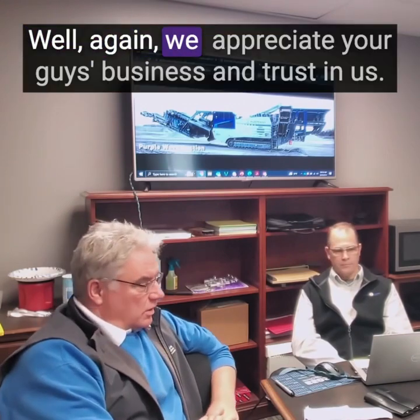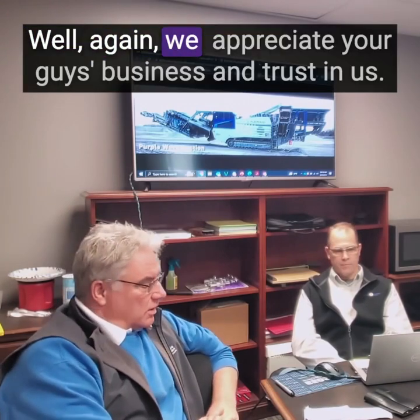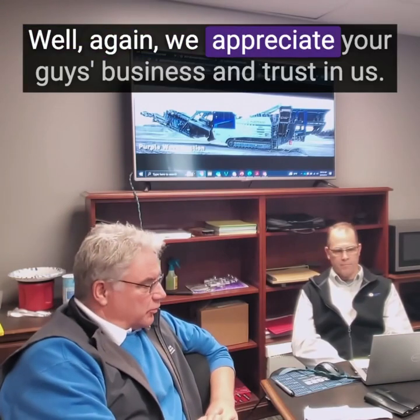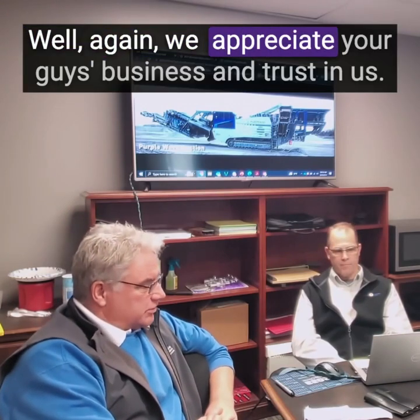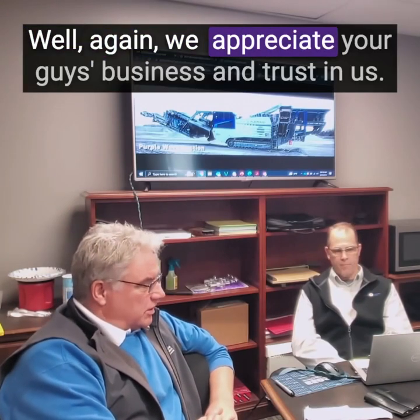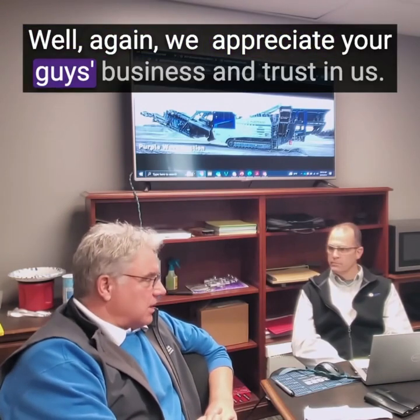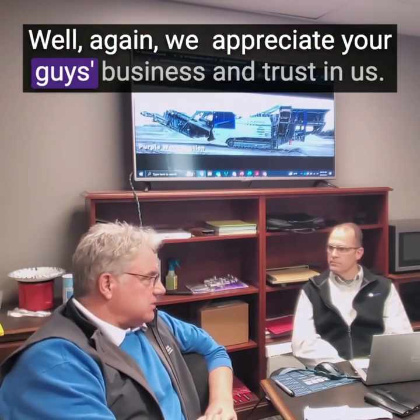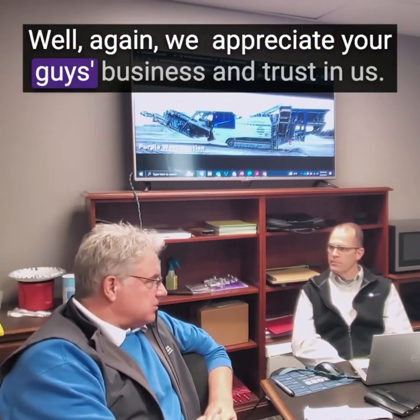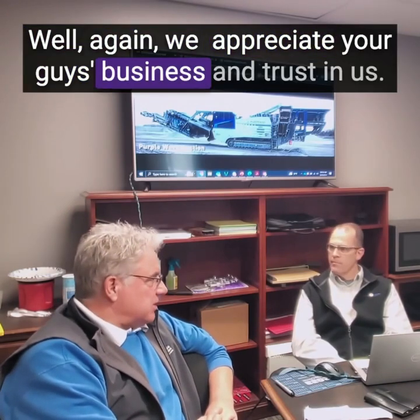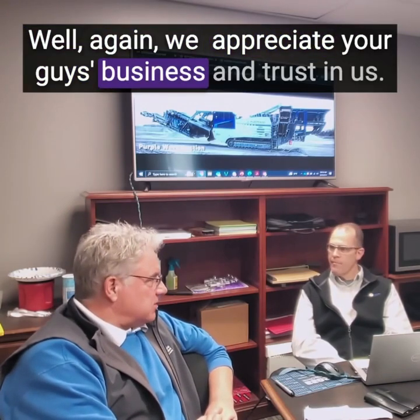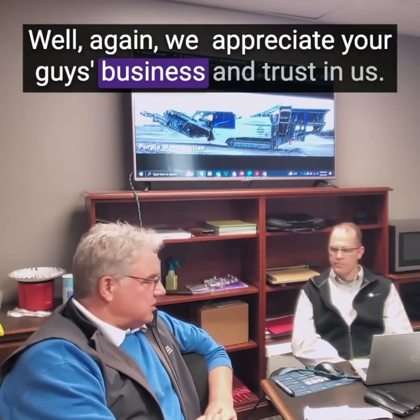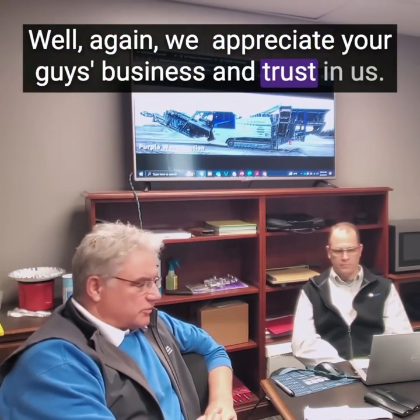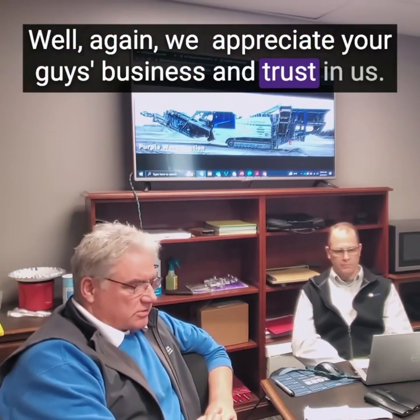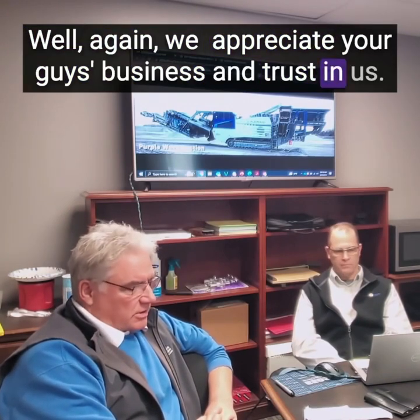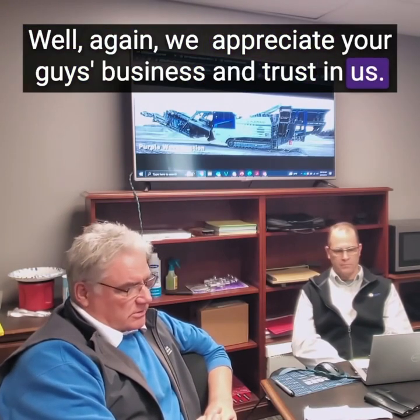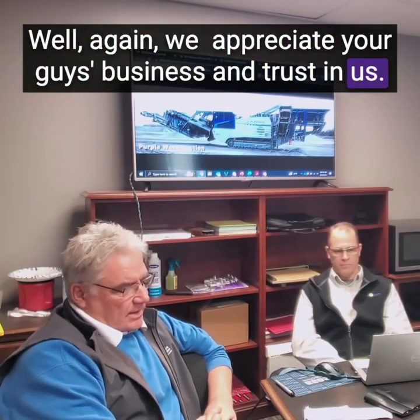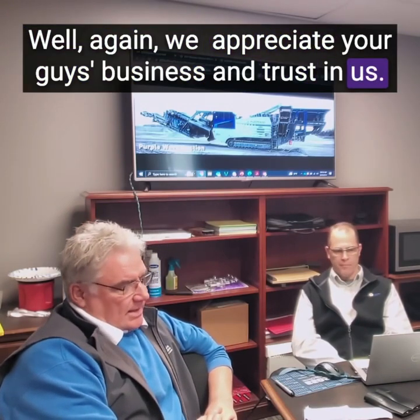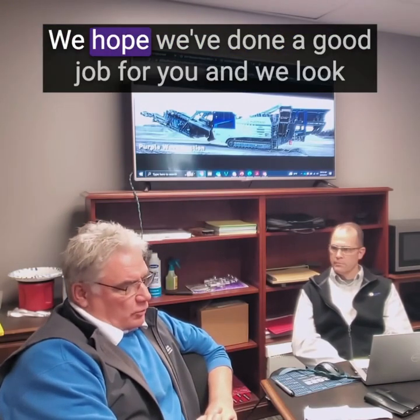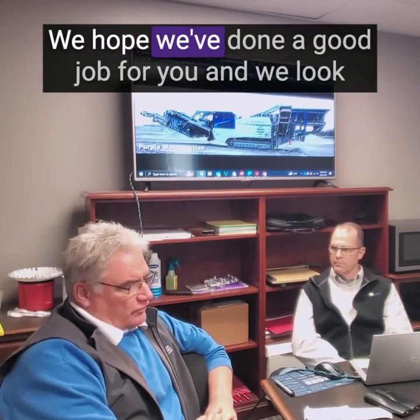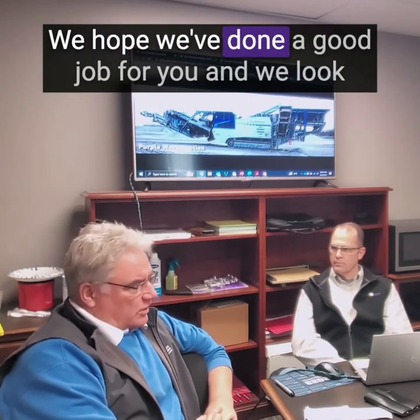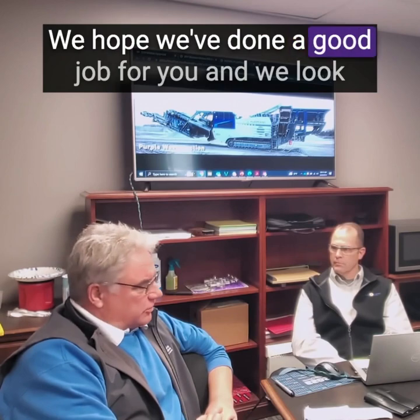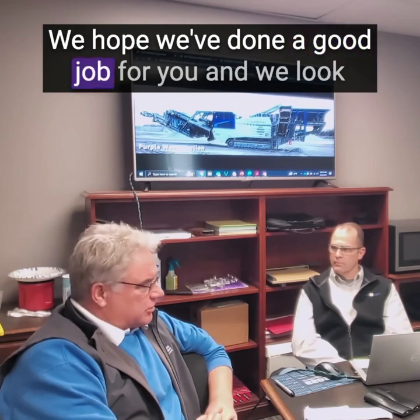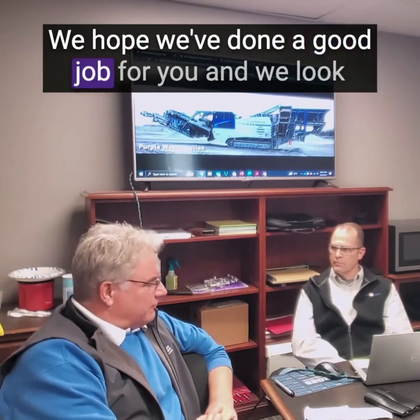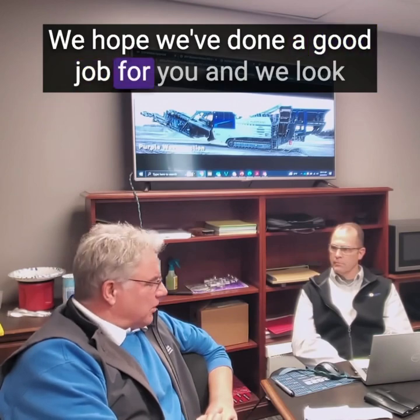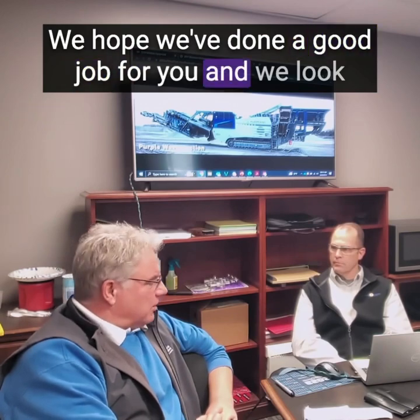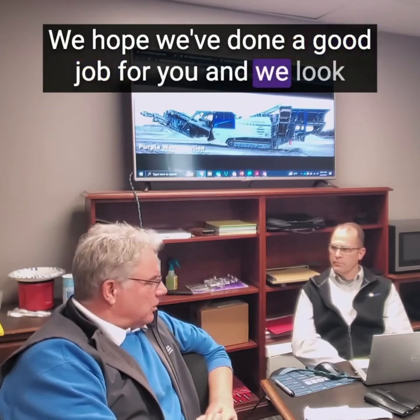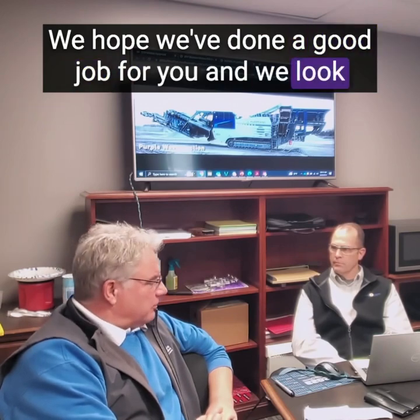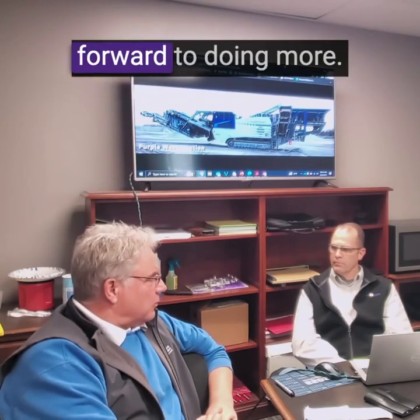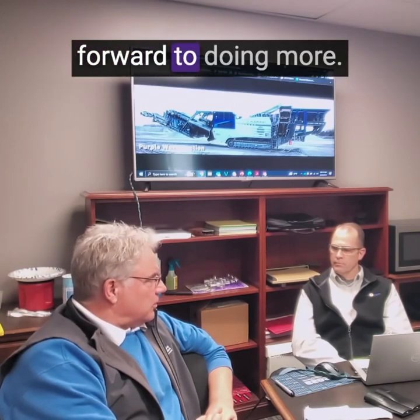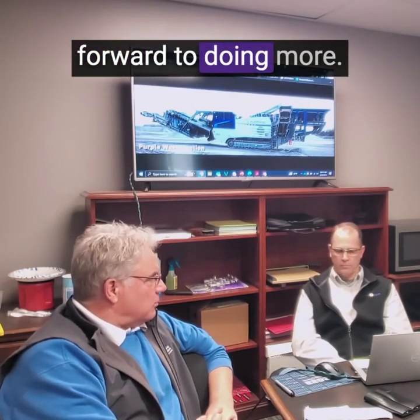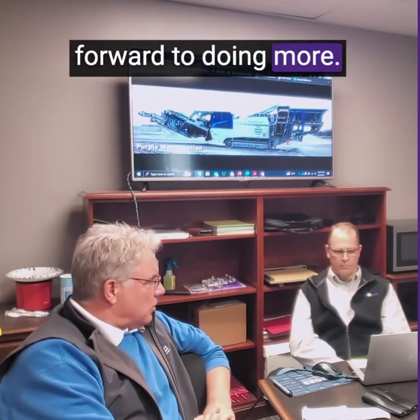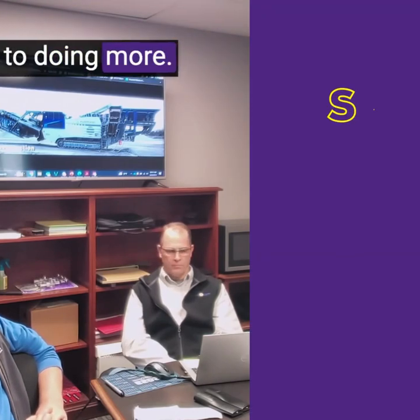We appreciate your guys' business and trust in us. I hope we have done a good job for you and we look forward to doing more.